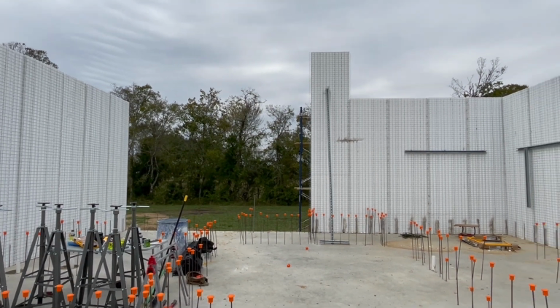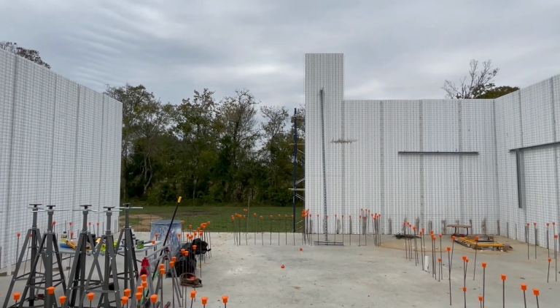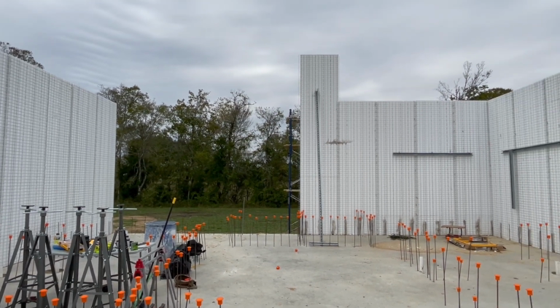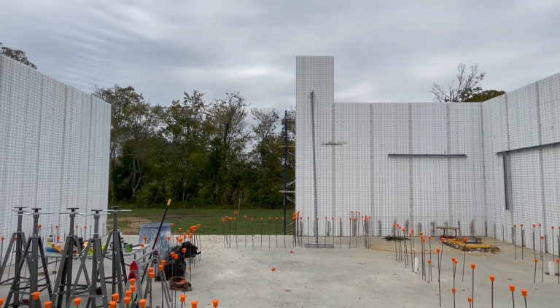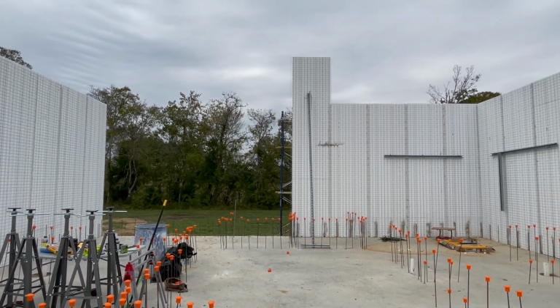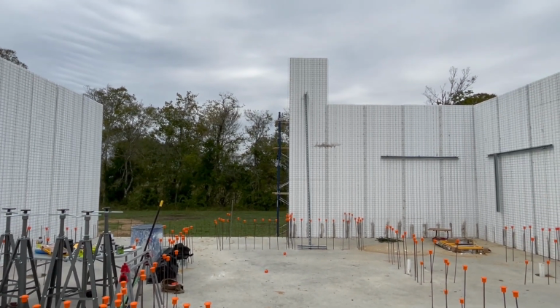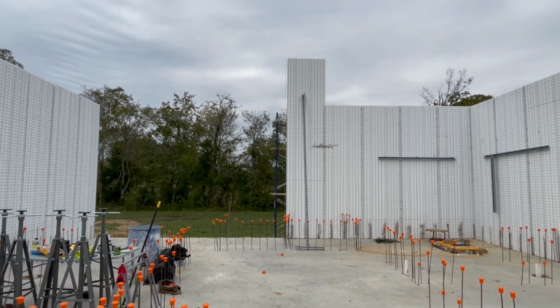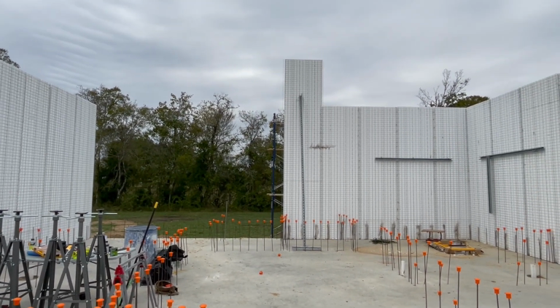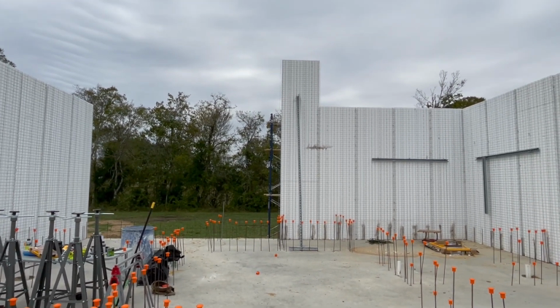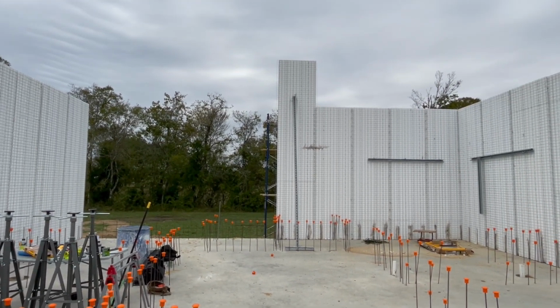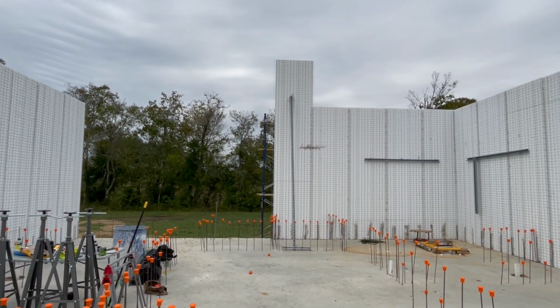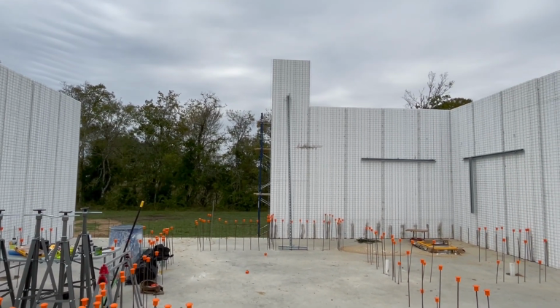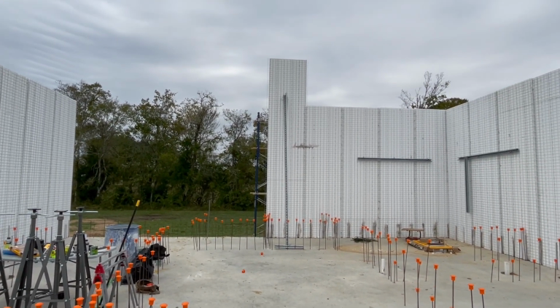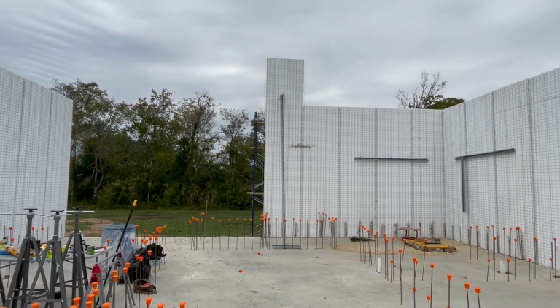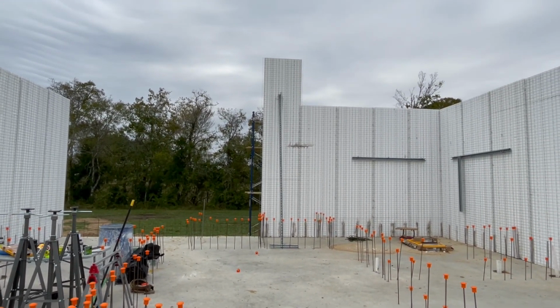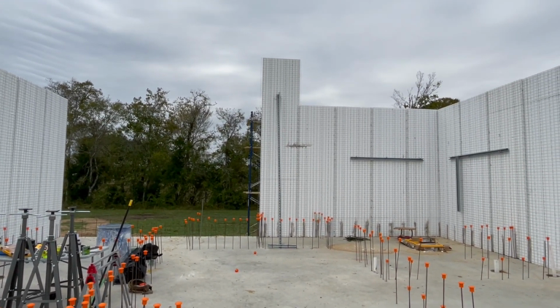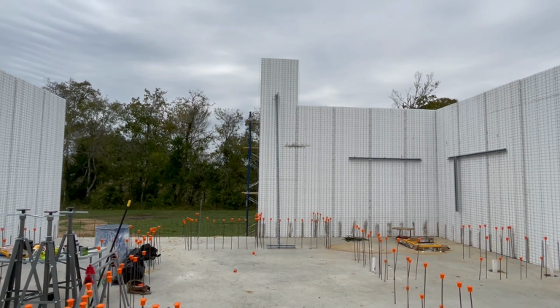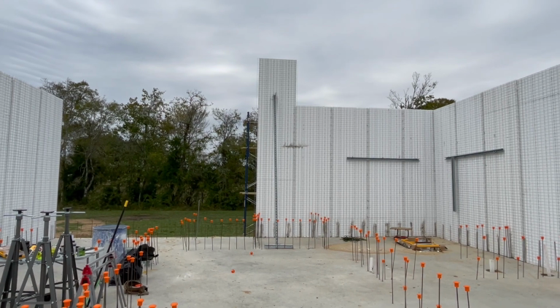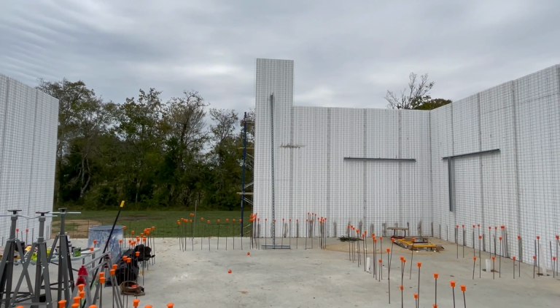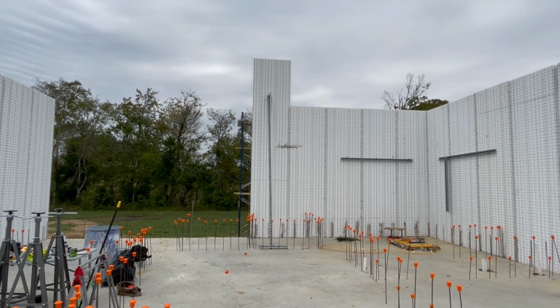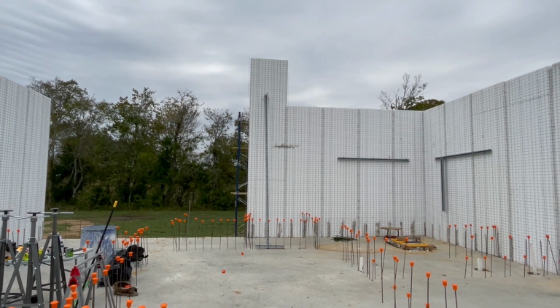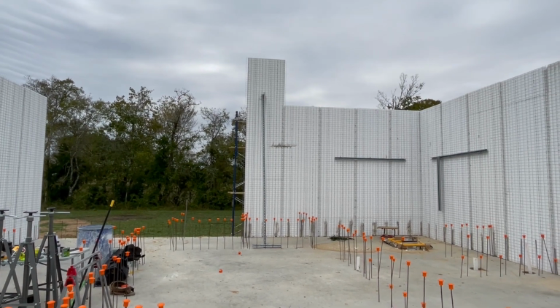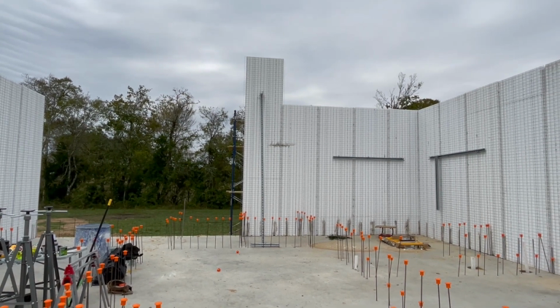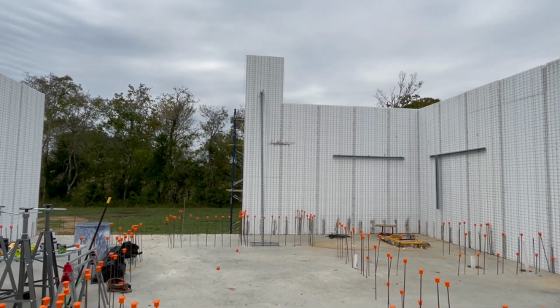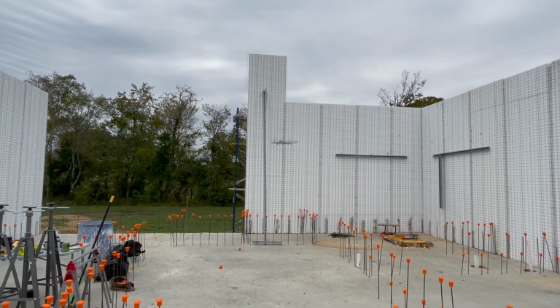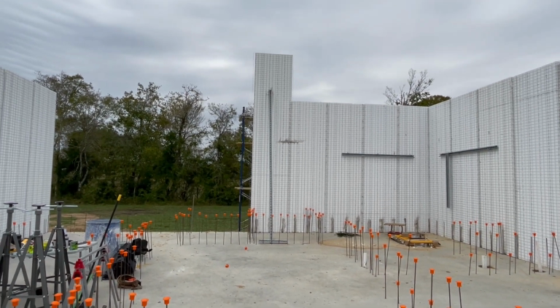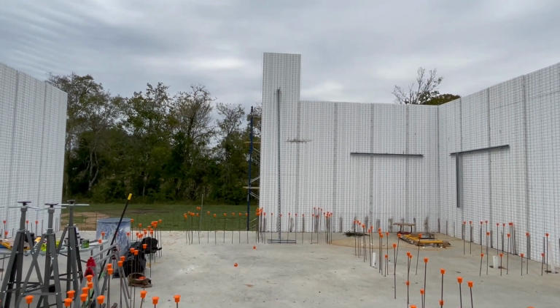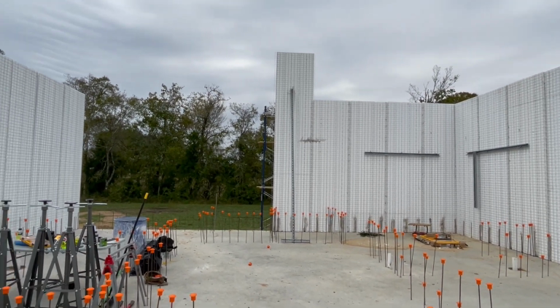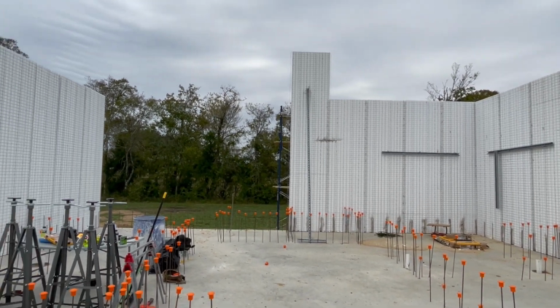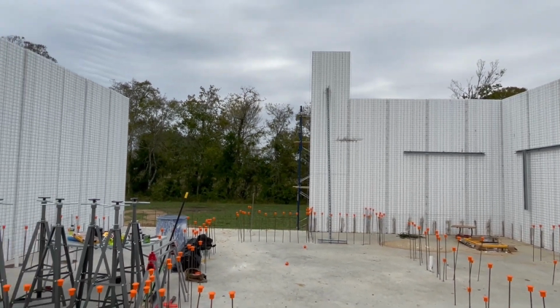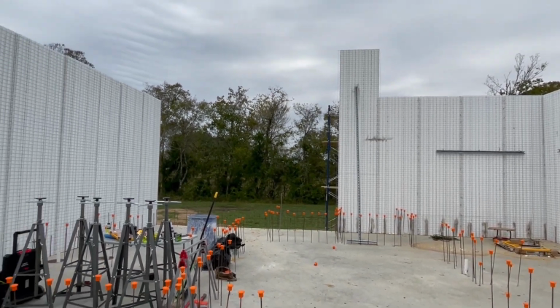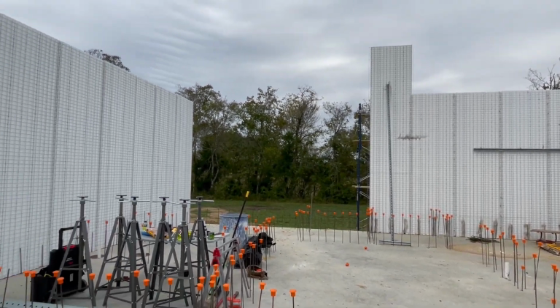We have one more tall panel and four short panels to finish this wall, so we'll get this wrapped up today. We're still battling some windy conditions.